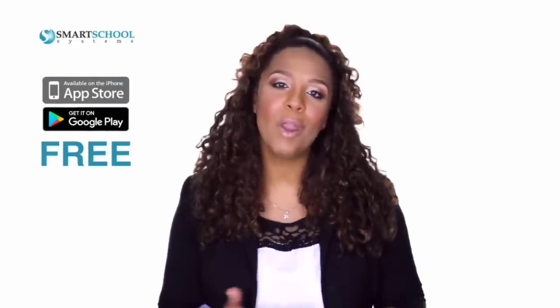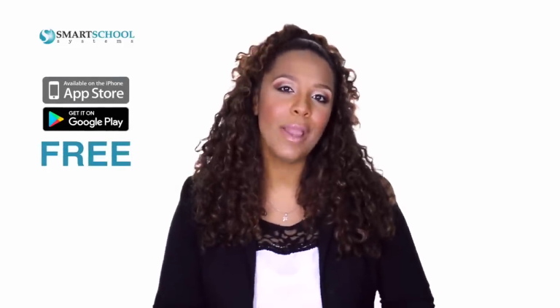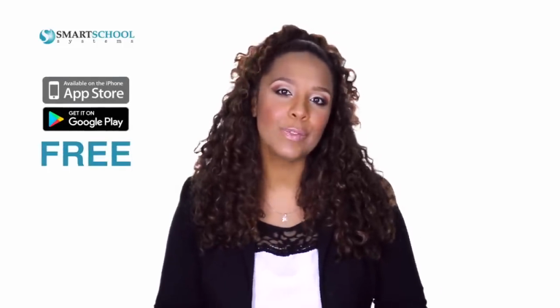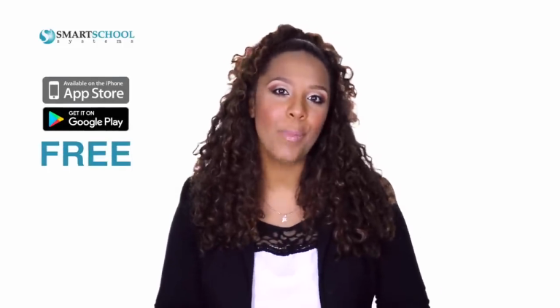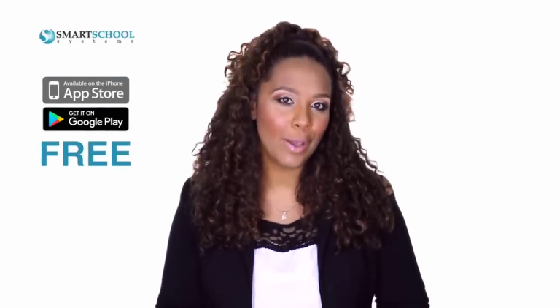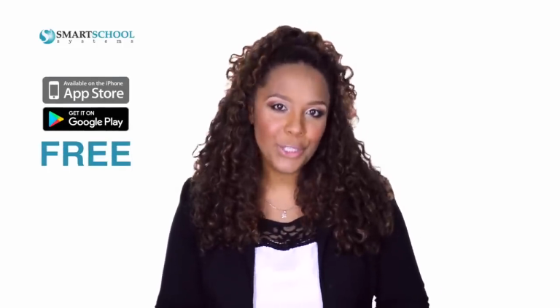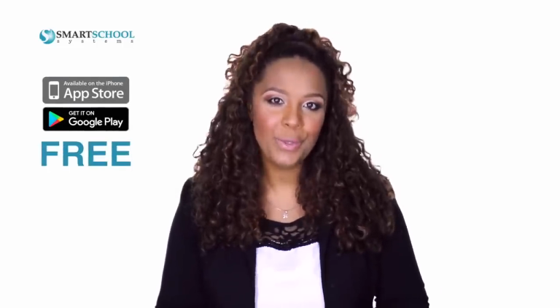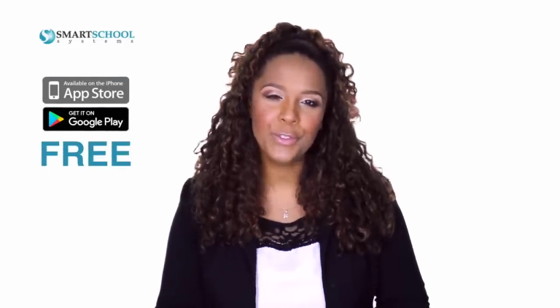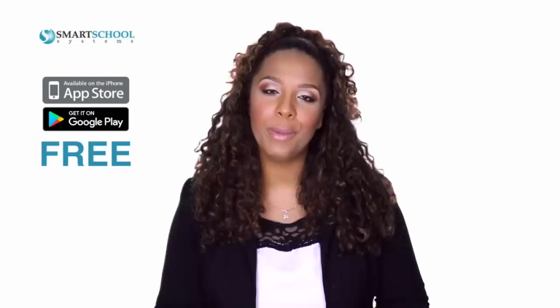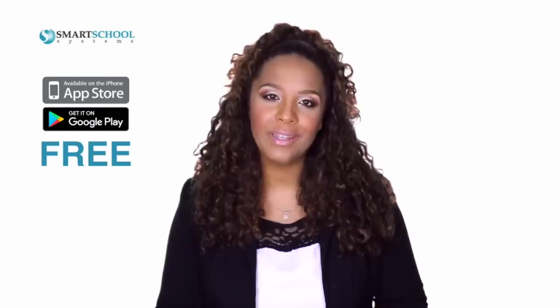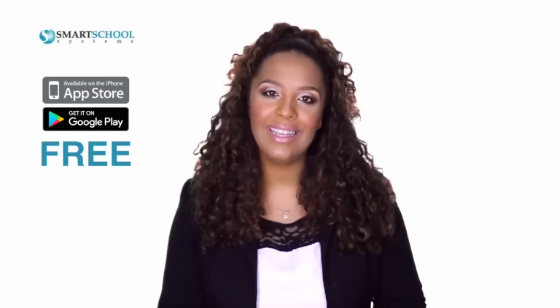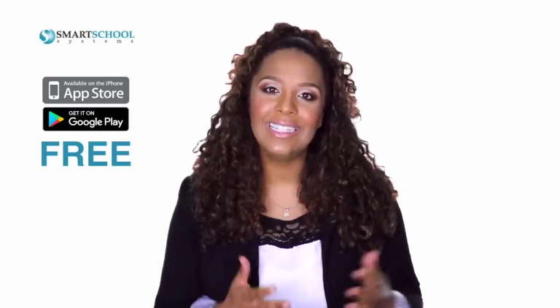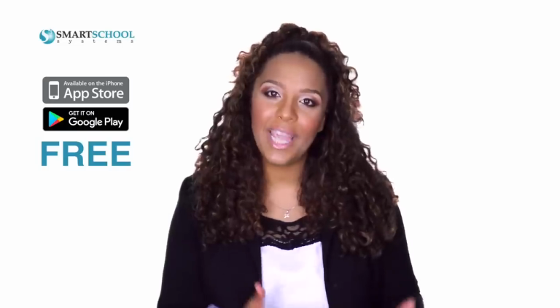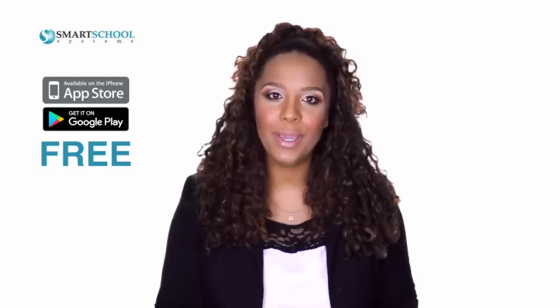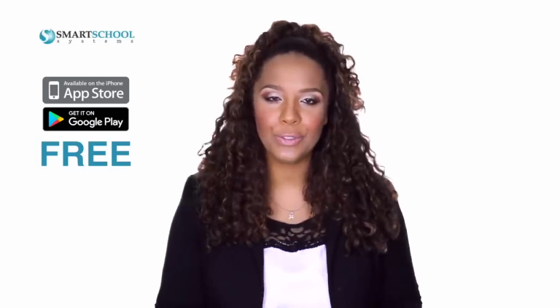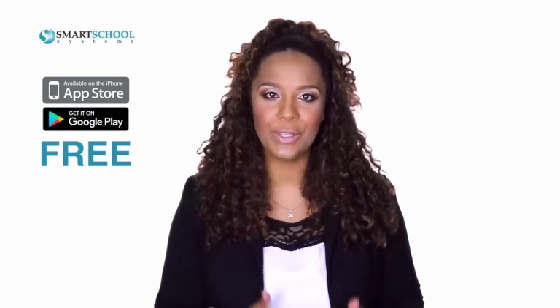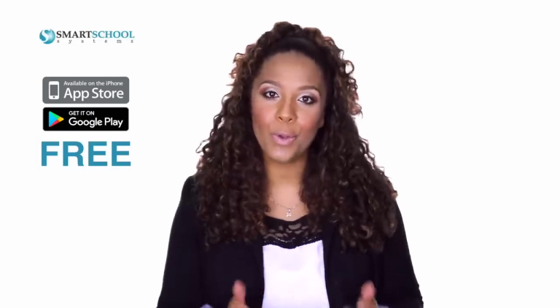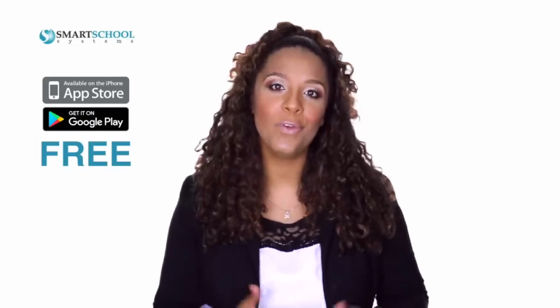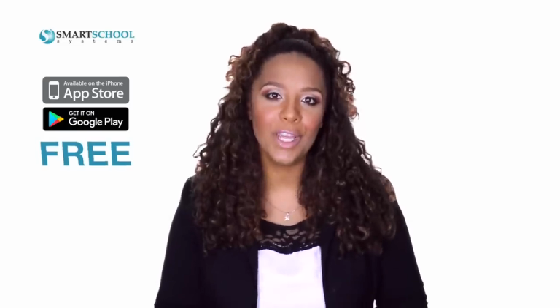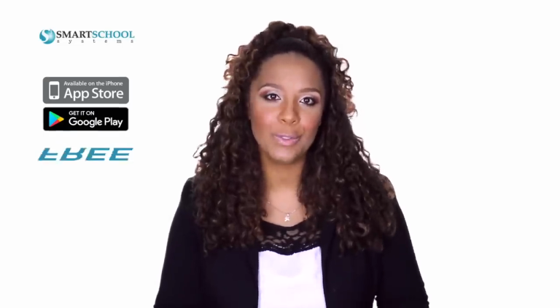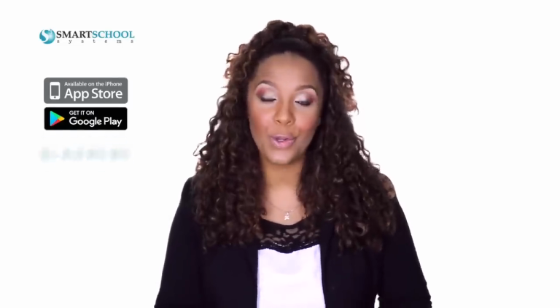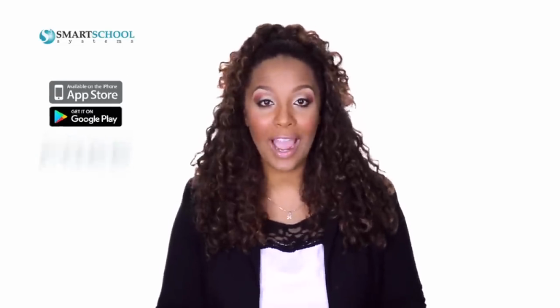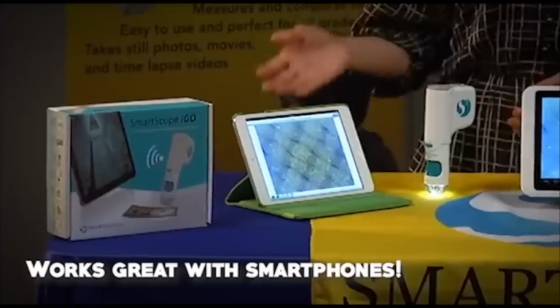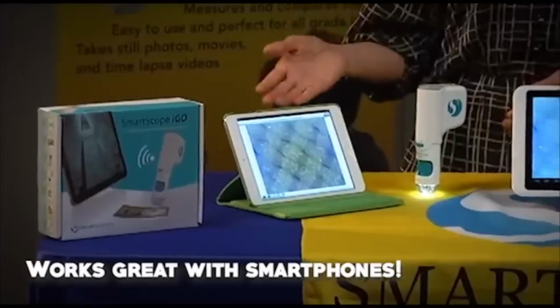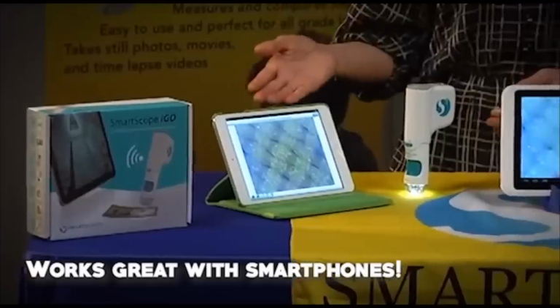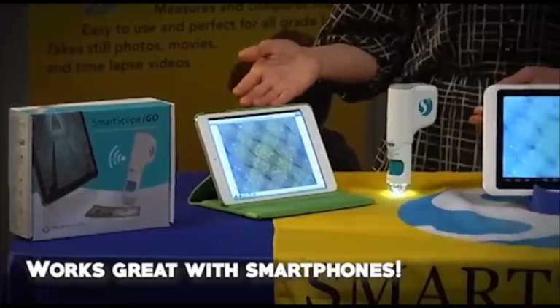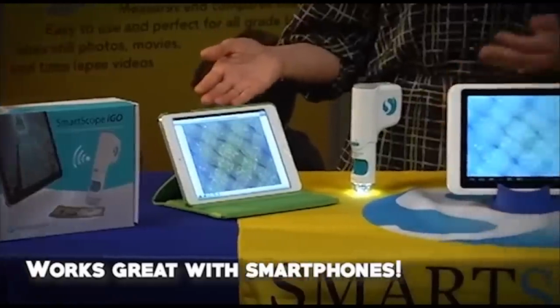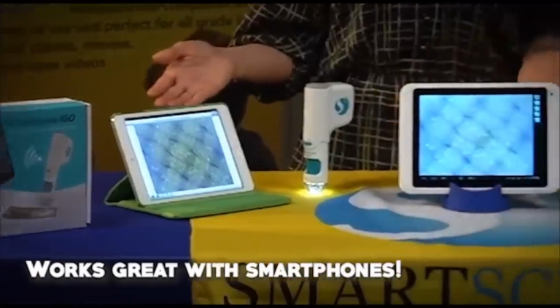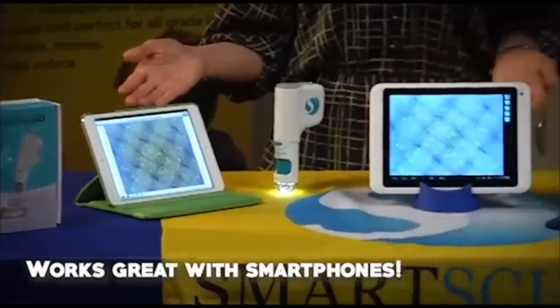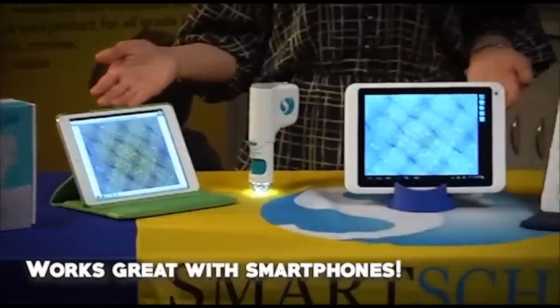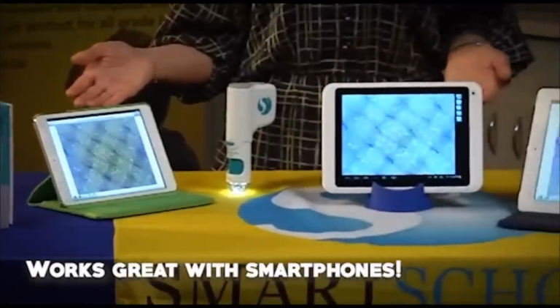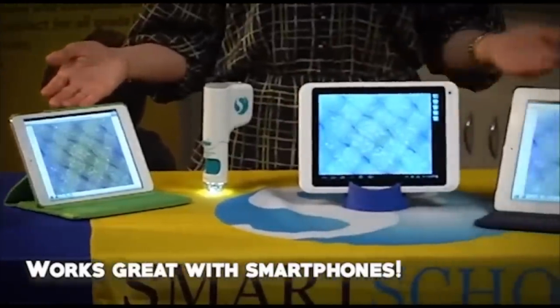But with the addition of its free iOS and Android app, the Smart Microscope iGo 2 gives you the ability to take pictures and record videos on your iPhone, iPad, or mobile Android device.